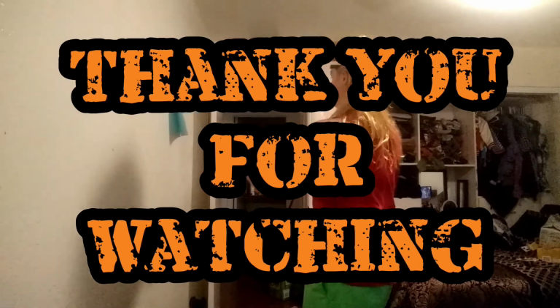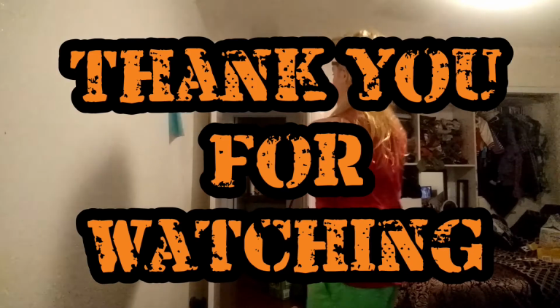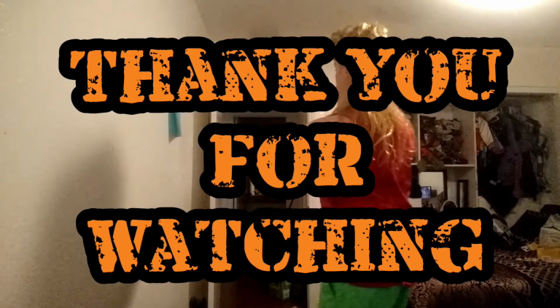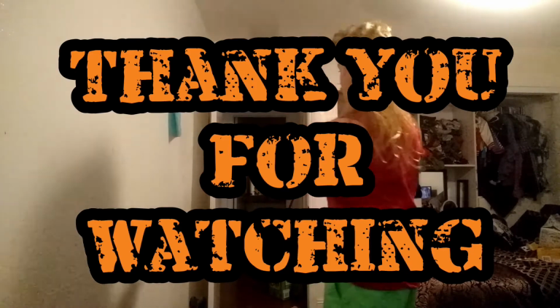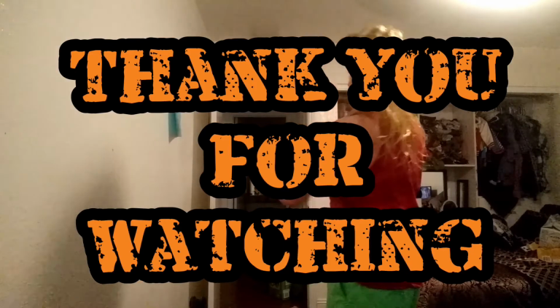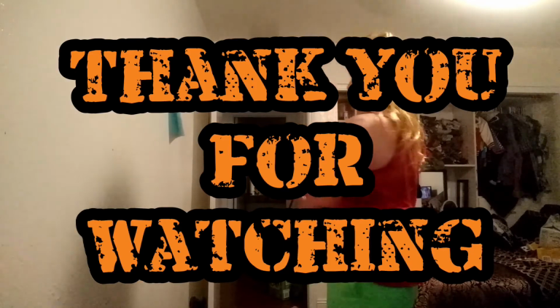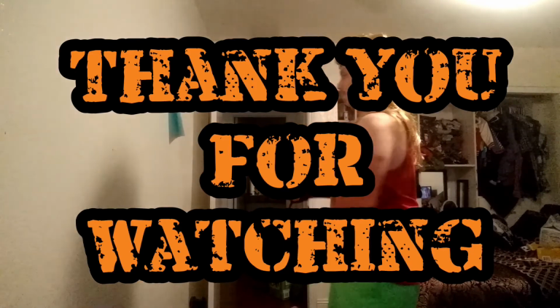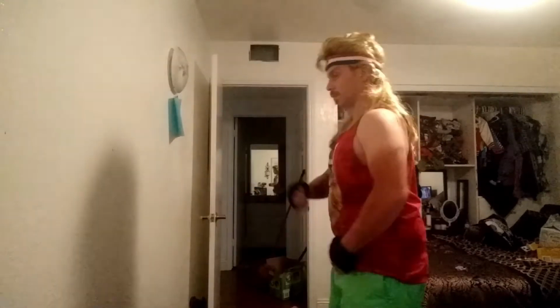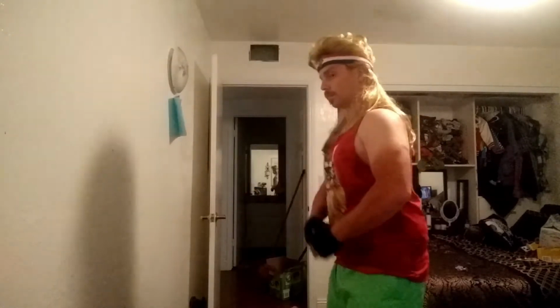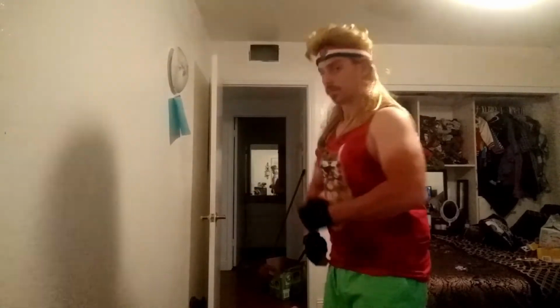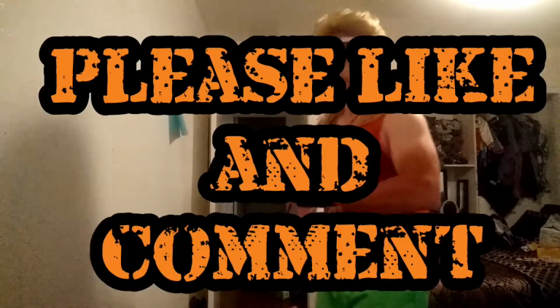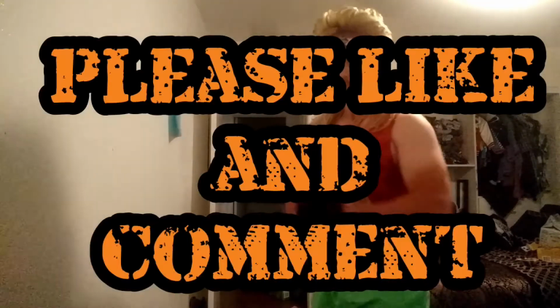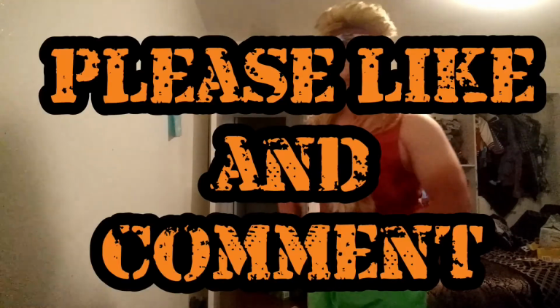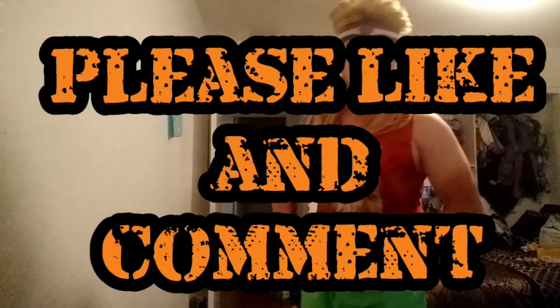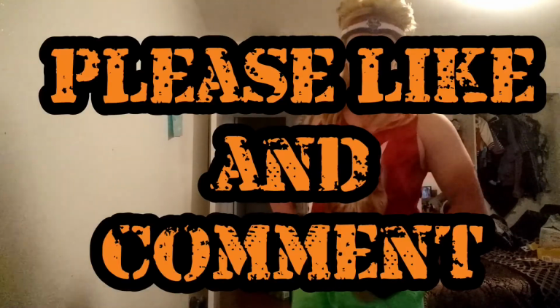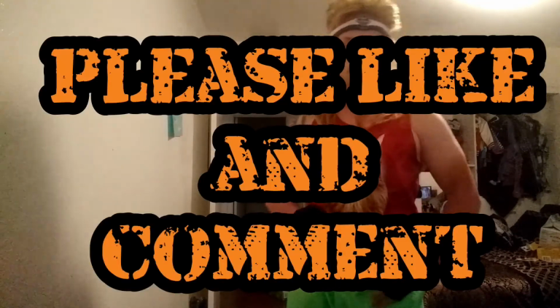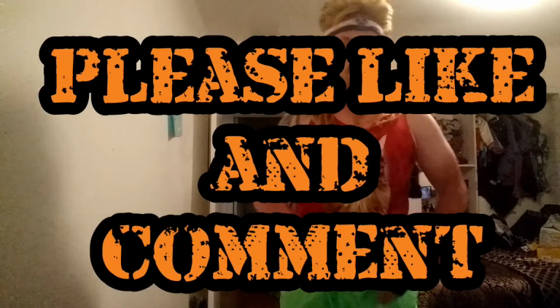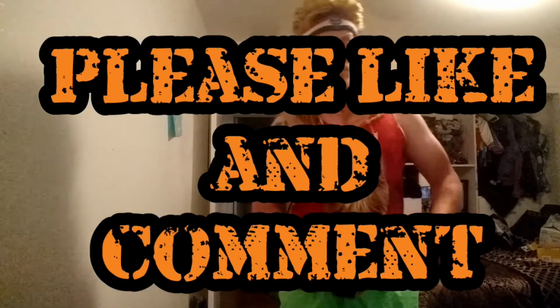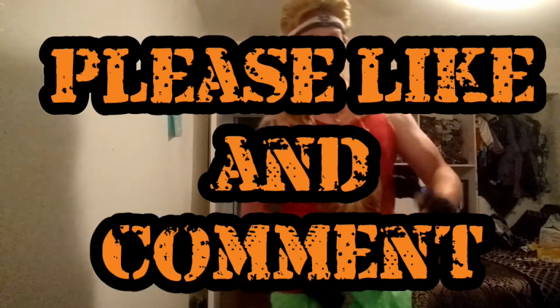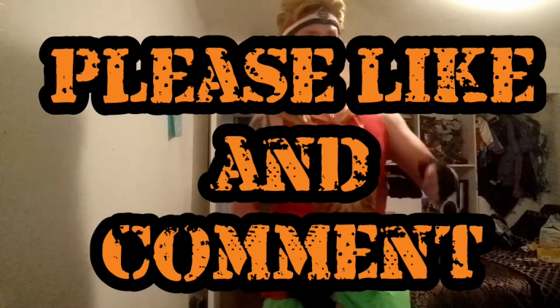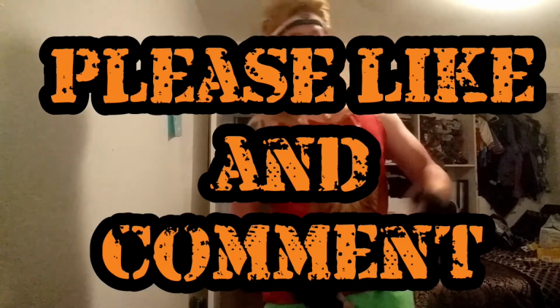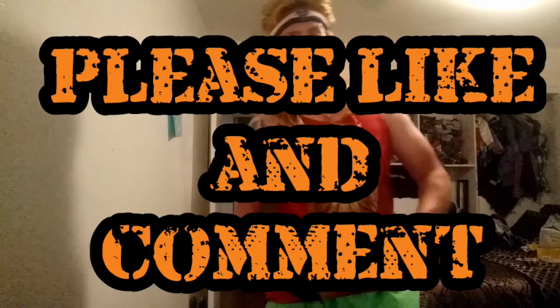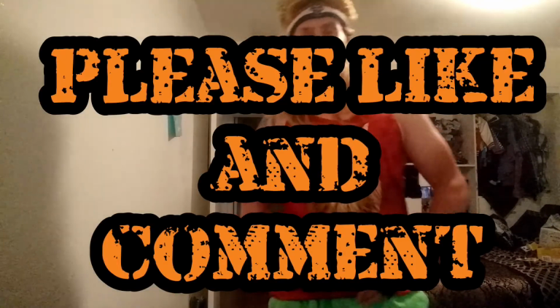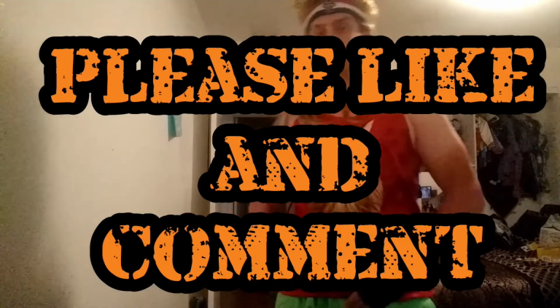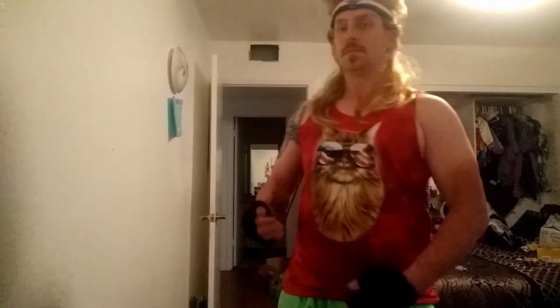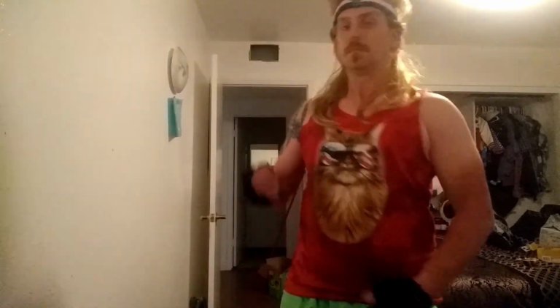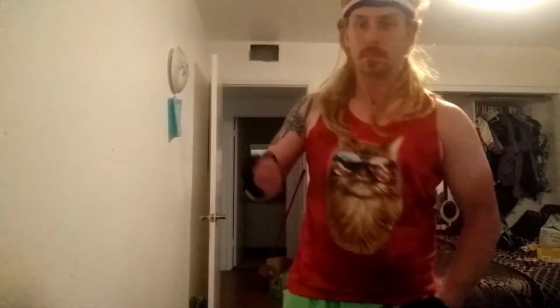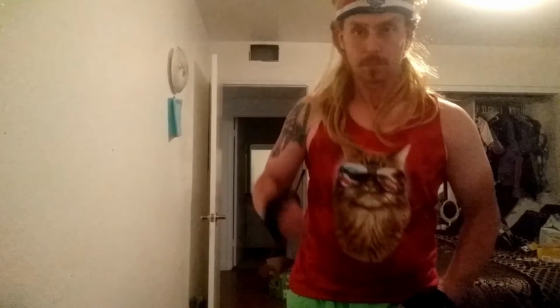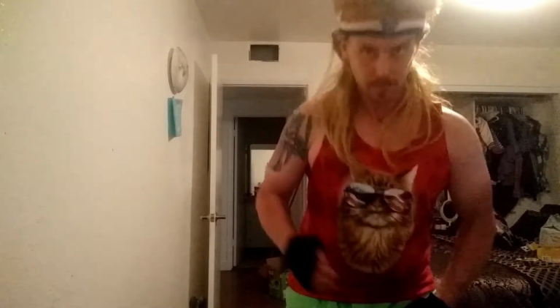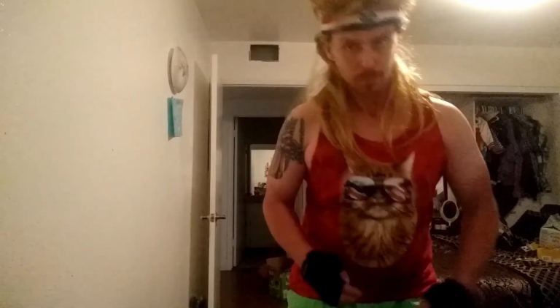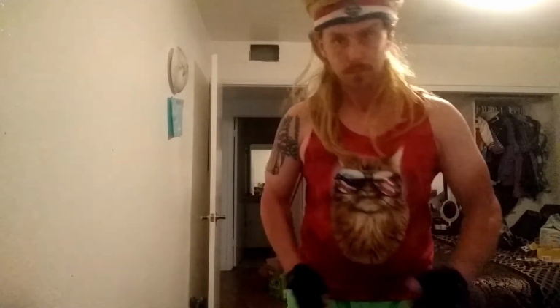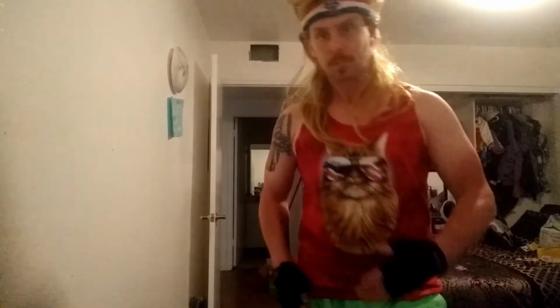Thank you guys very much for watching the video. I hope this helped you in some way.